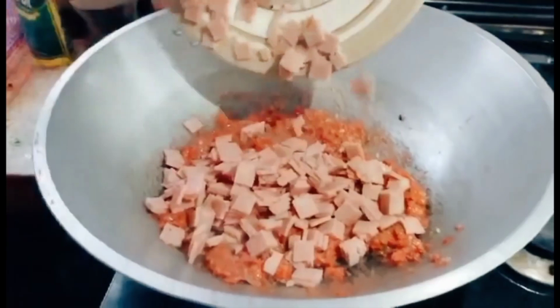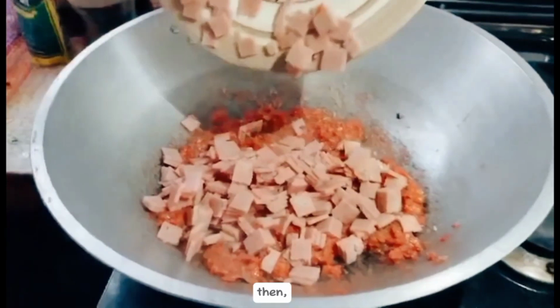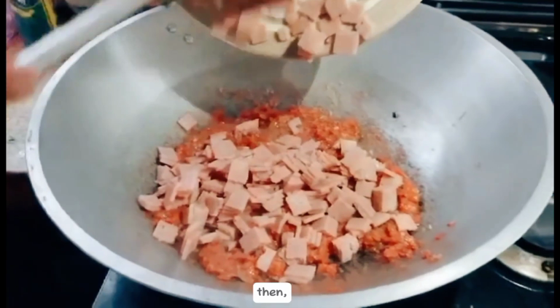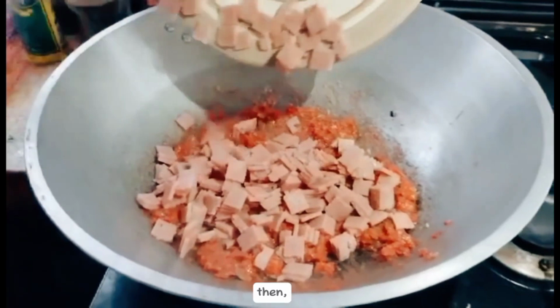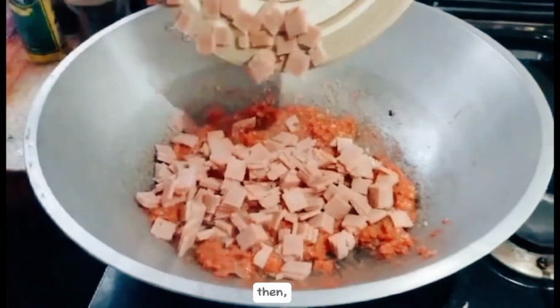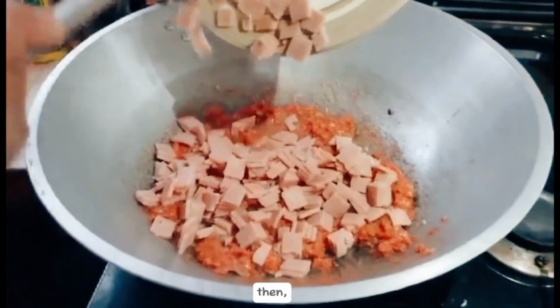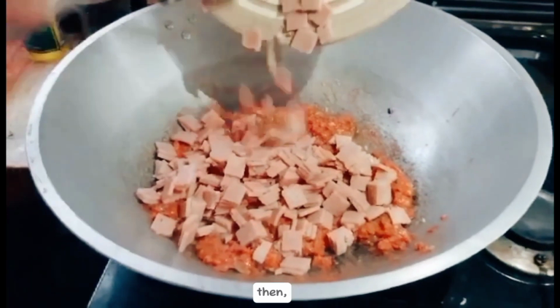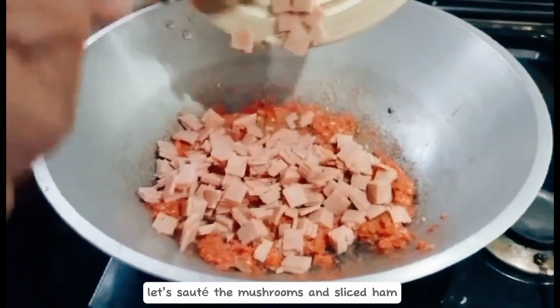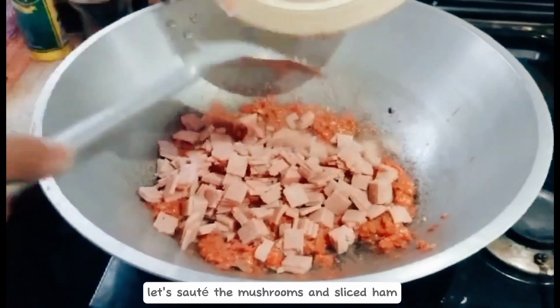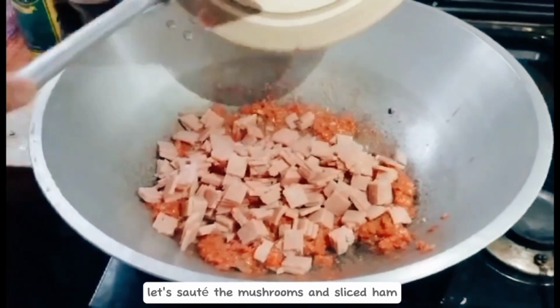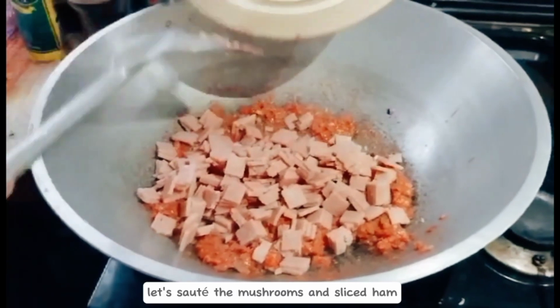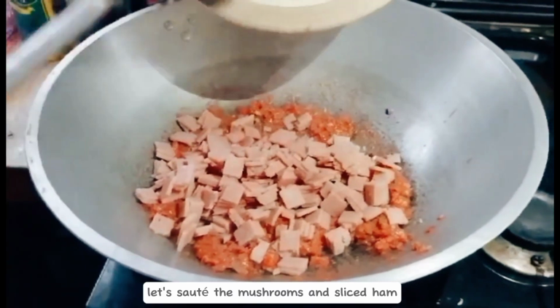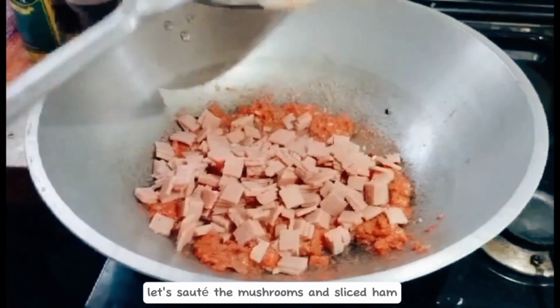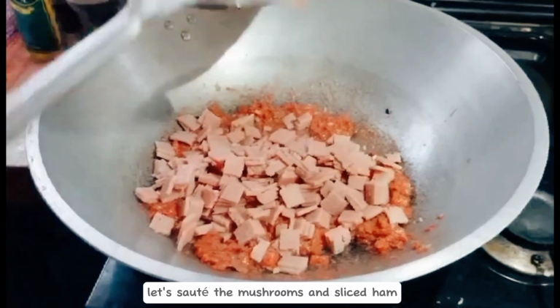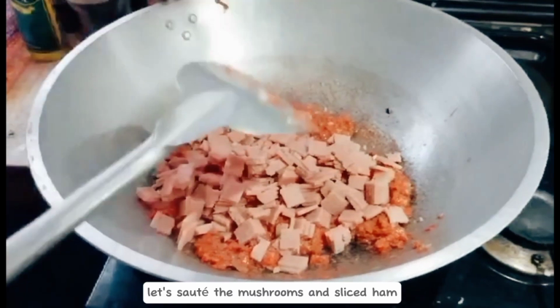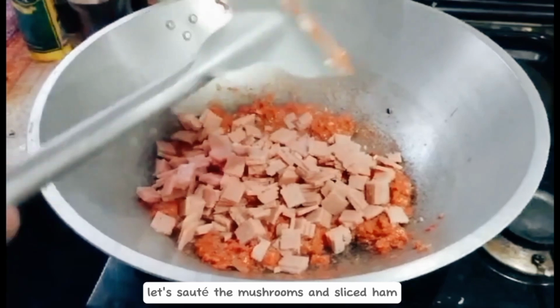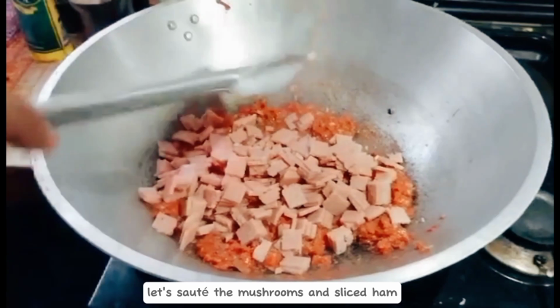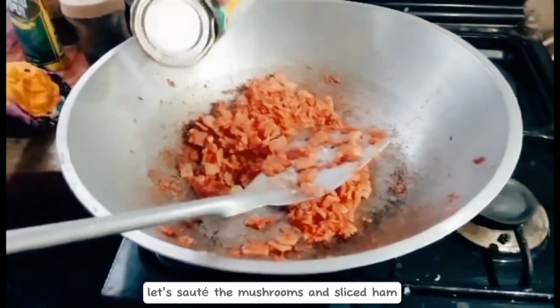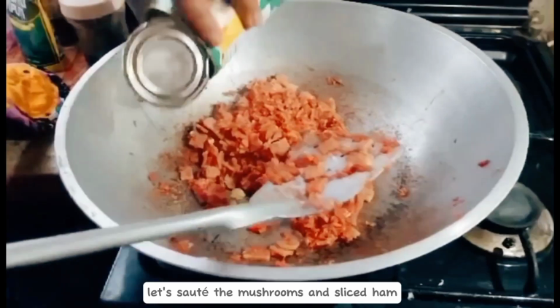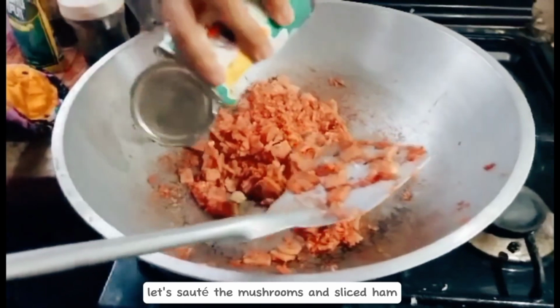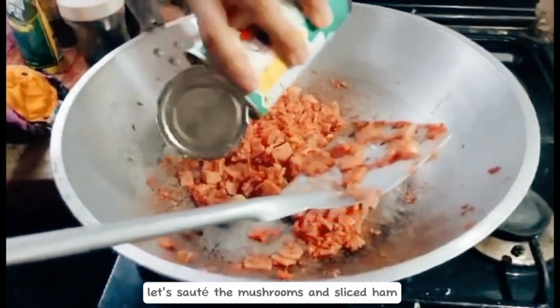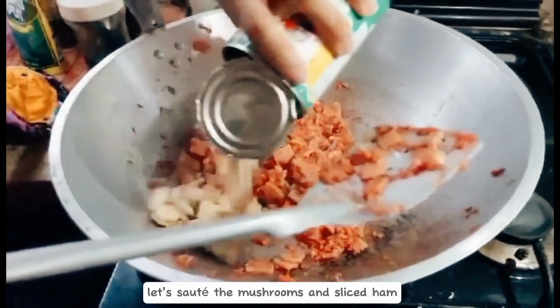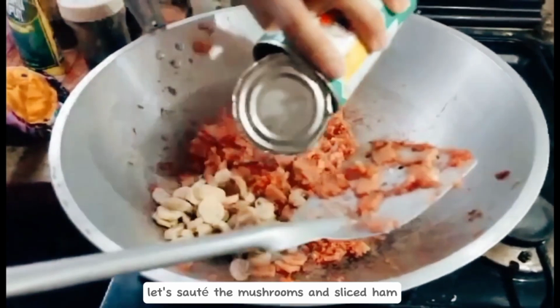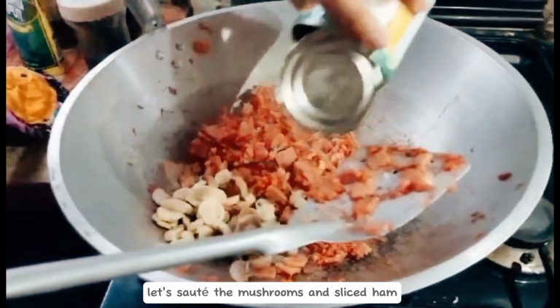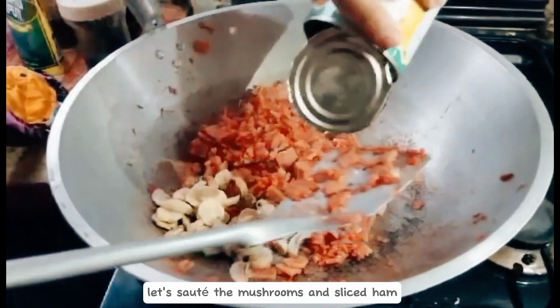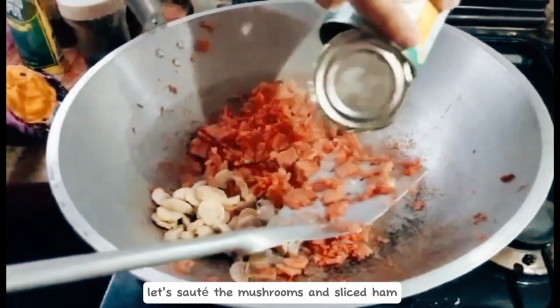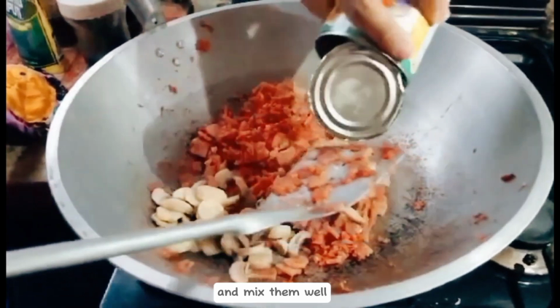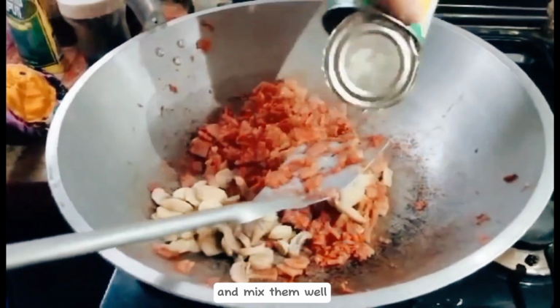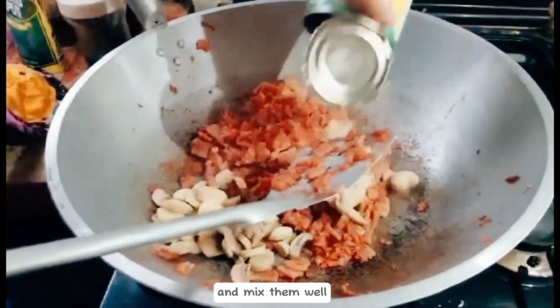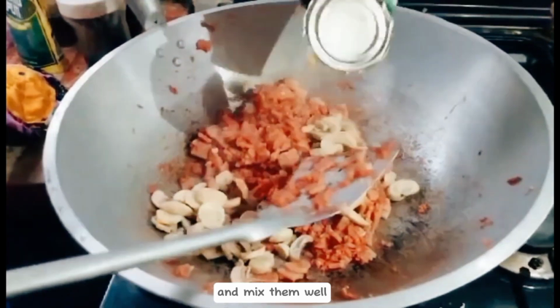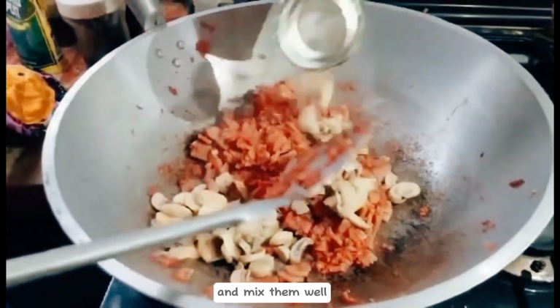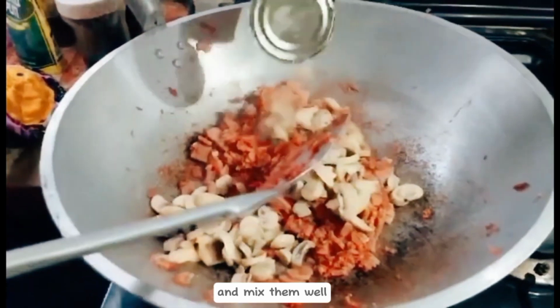Then, let's sauté the mushroom and sliced ham and mix them well.